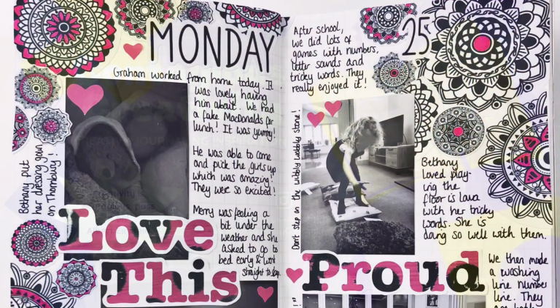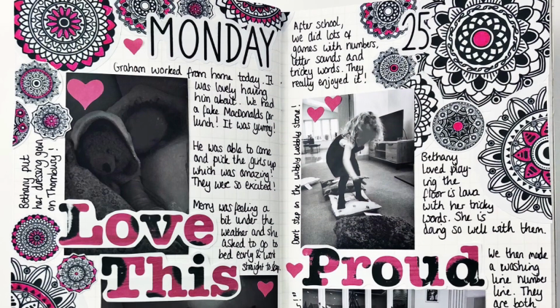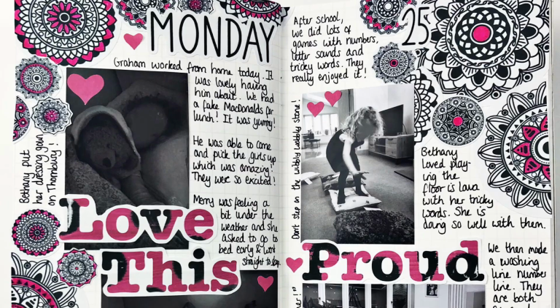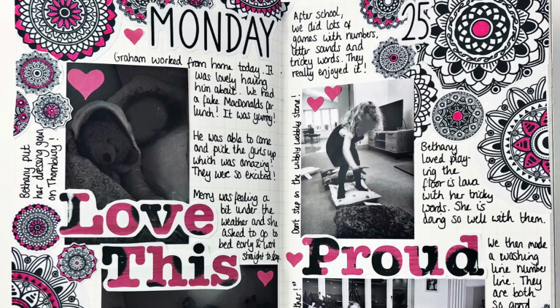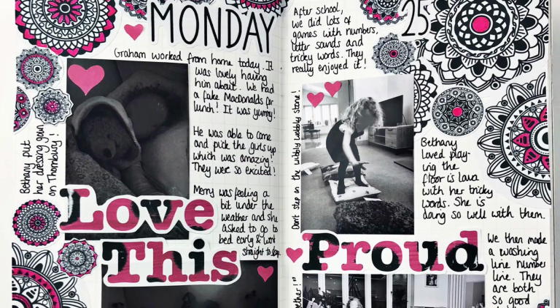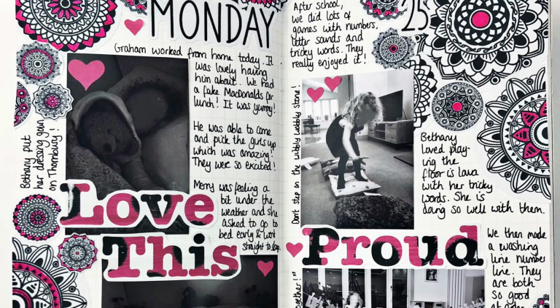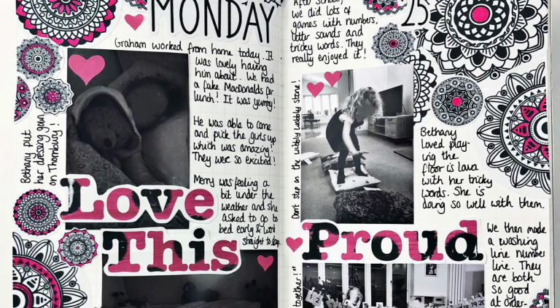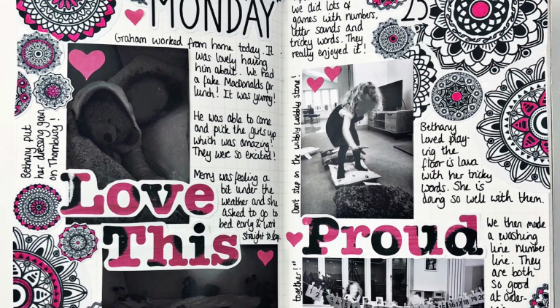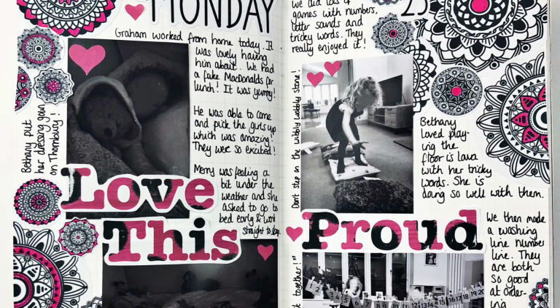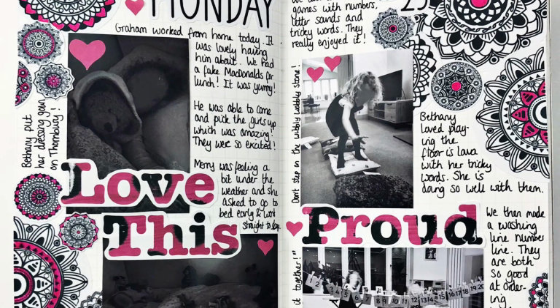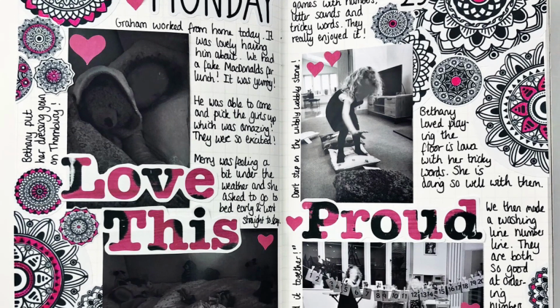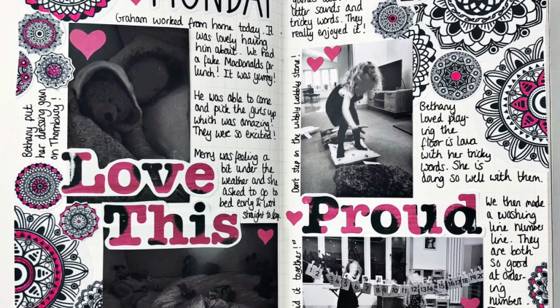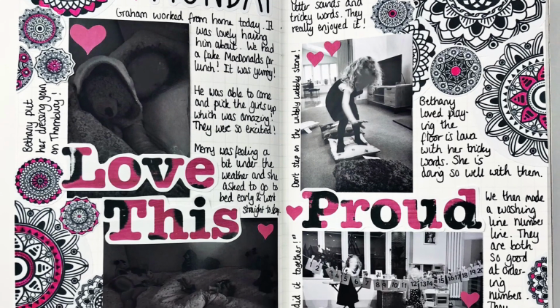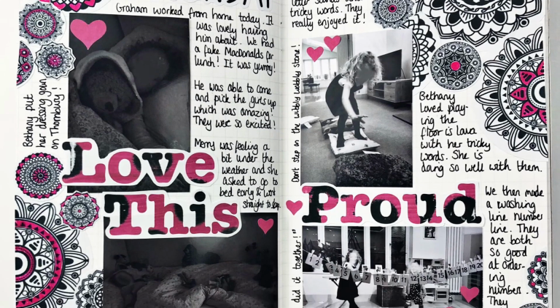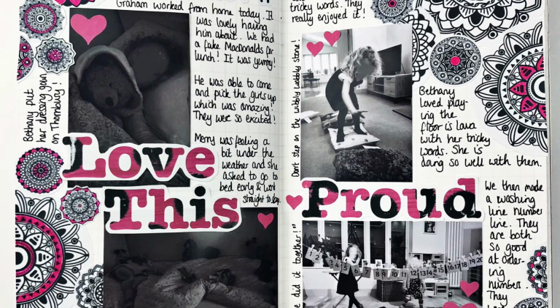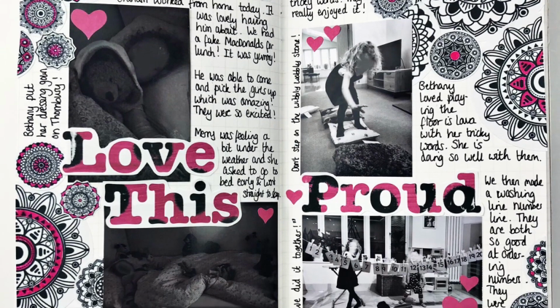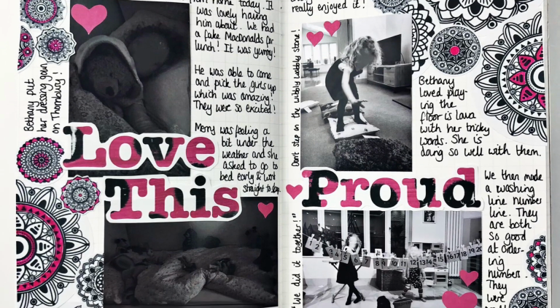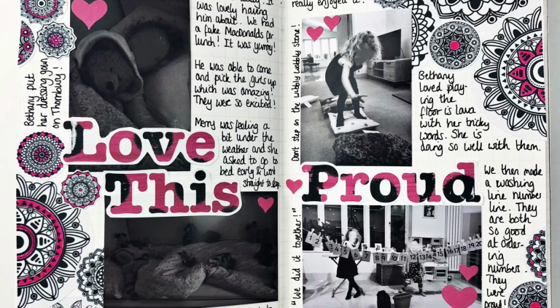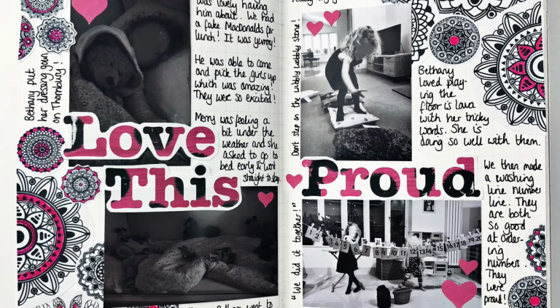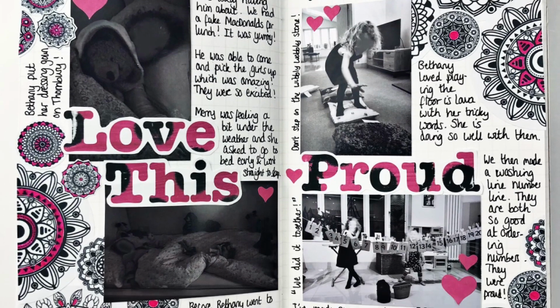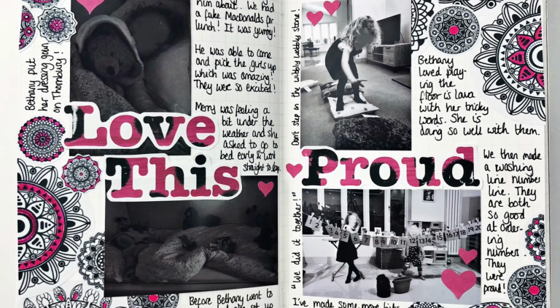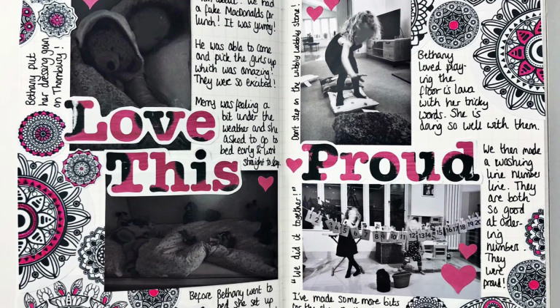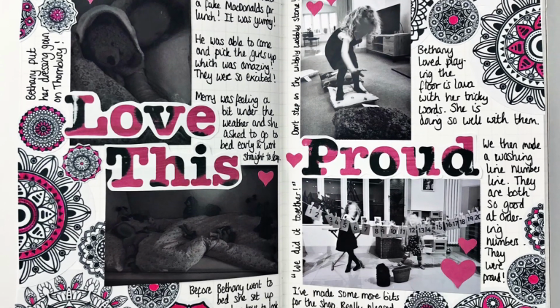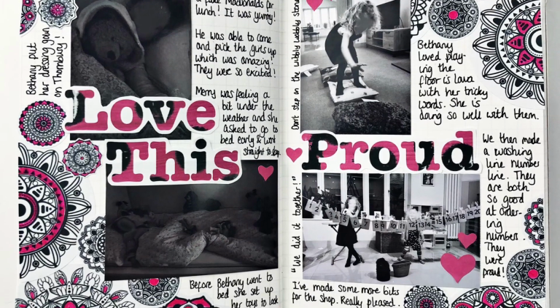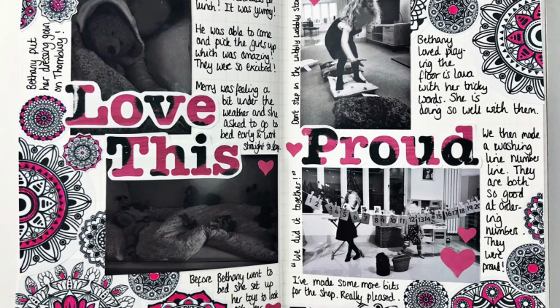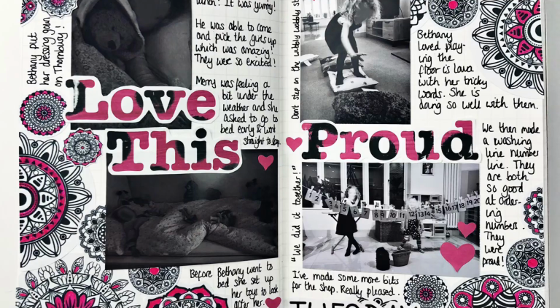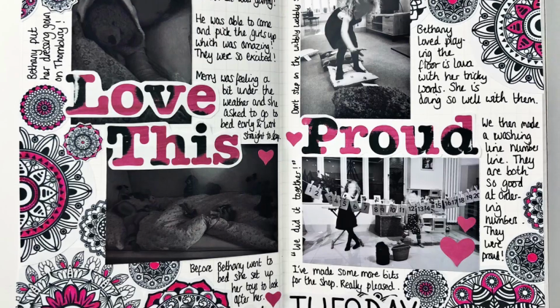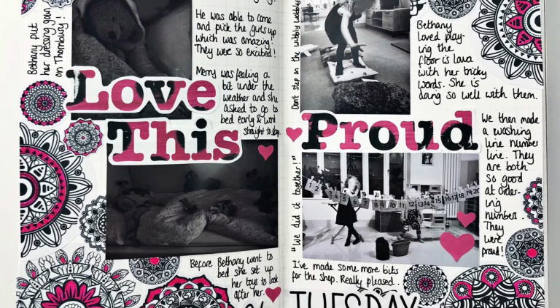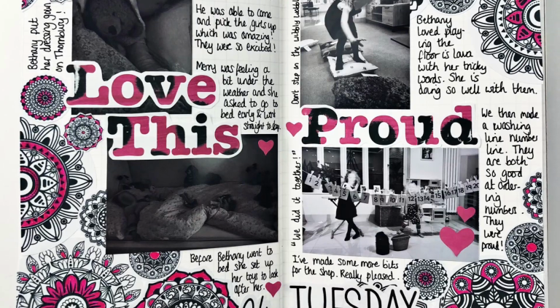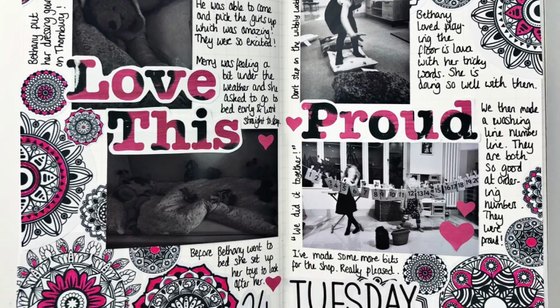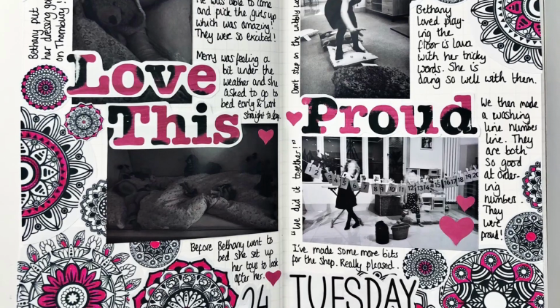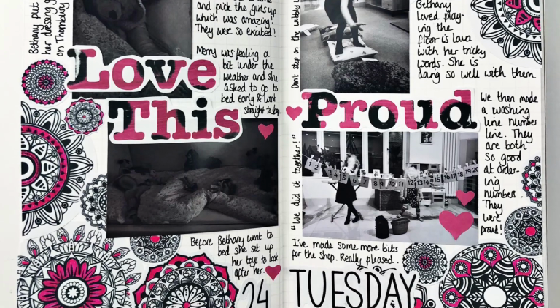Hello and welcome back to my channel, or welcome if you're new. I'm Helen from Contagious Creativity and I'm going to be creating this page today.